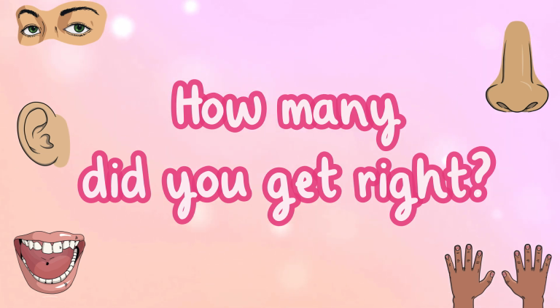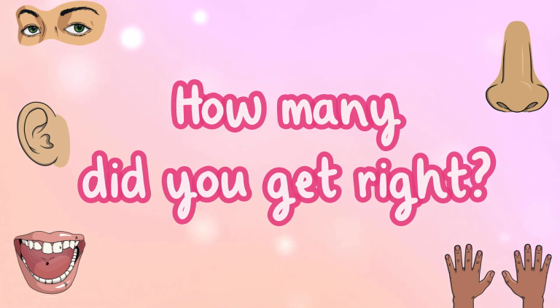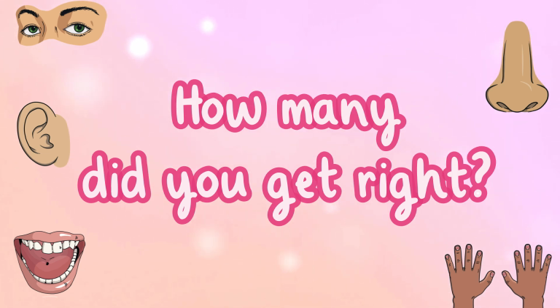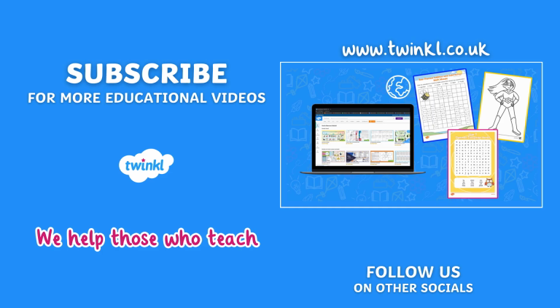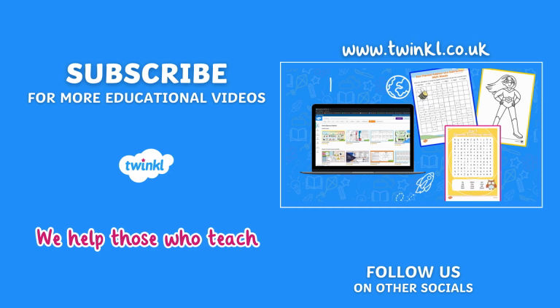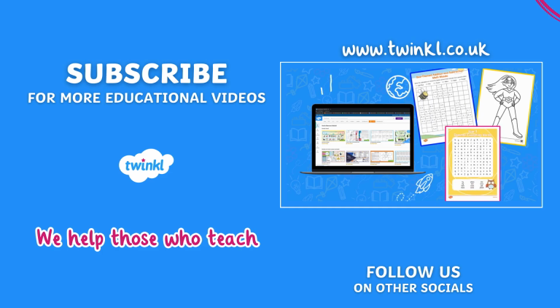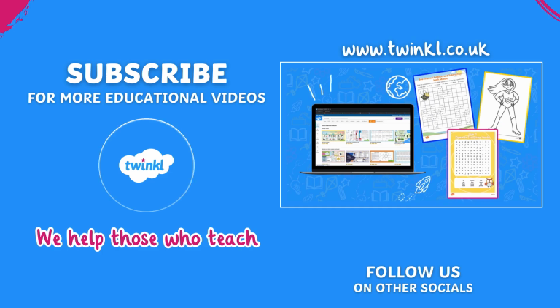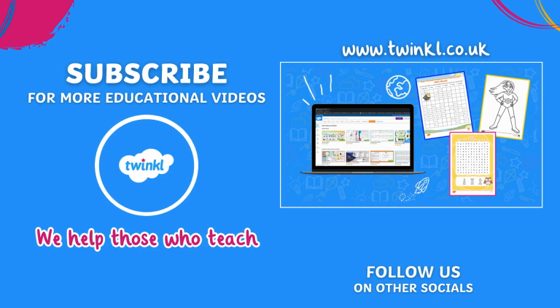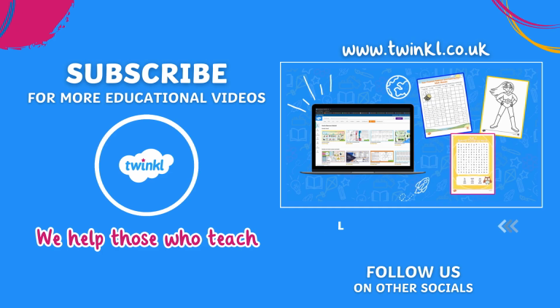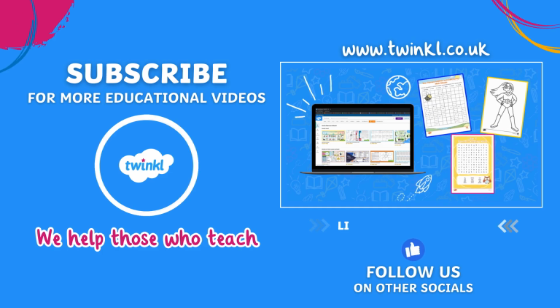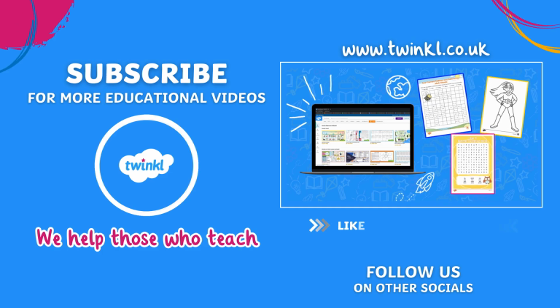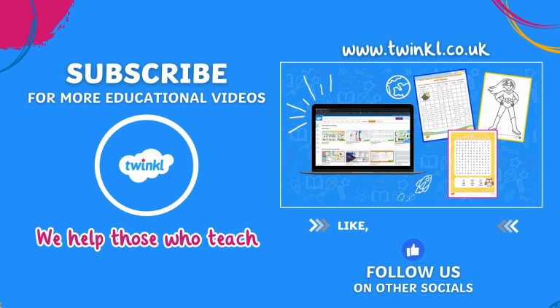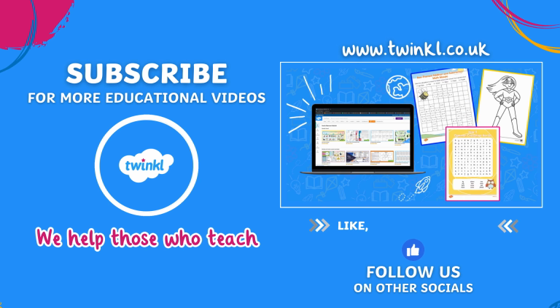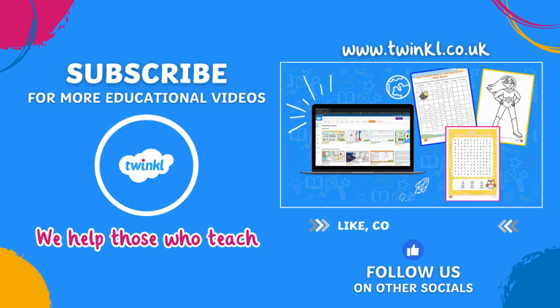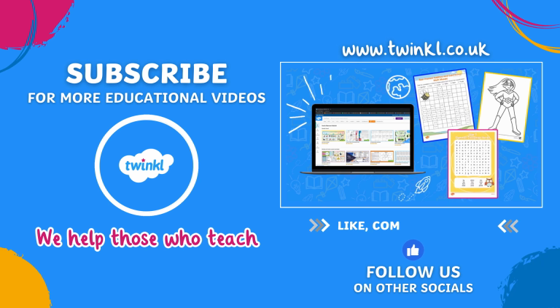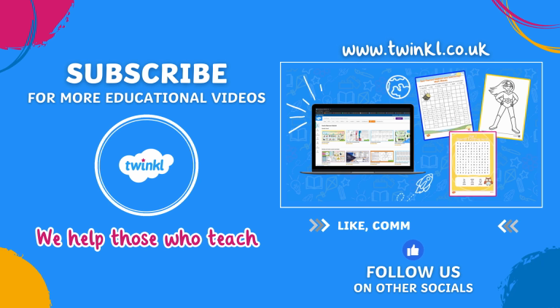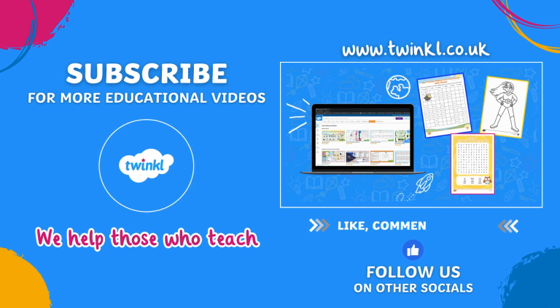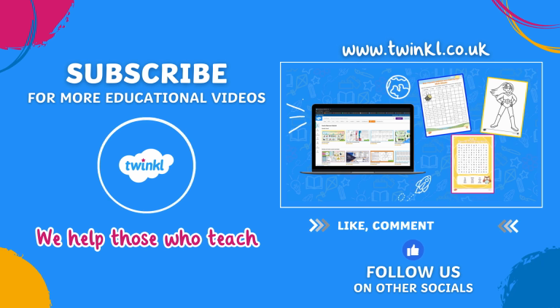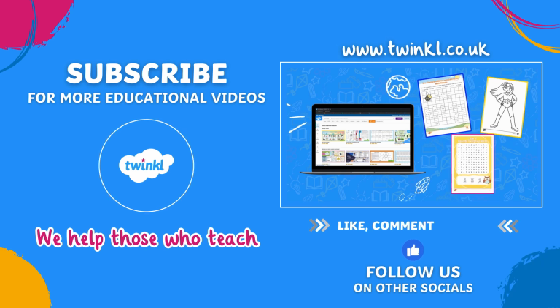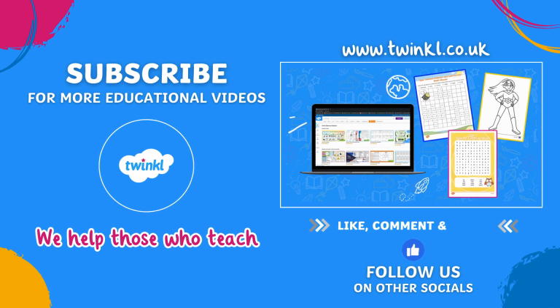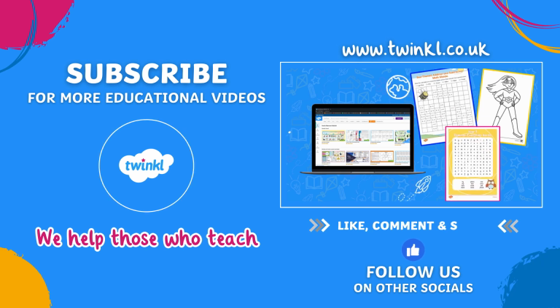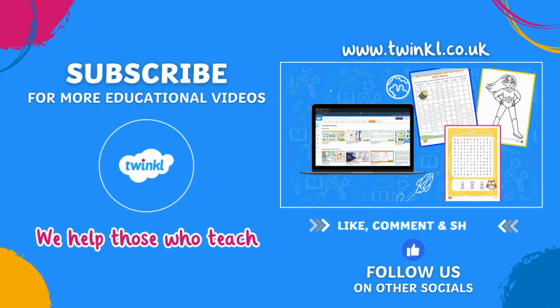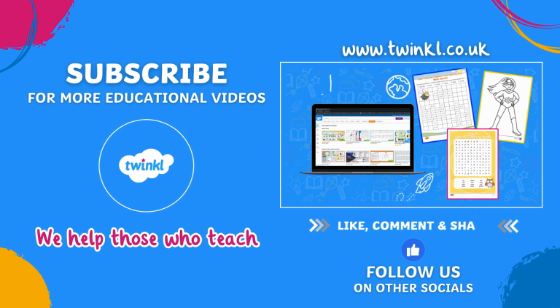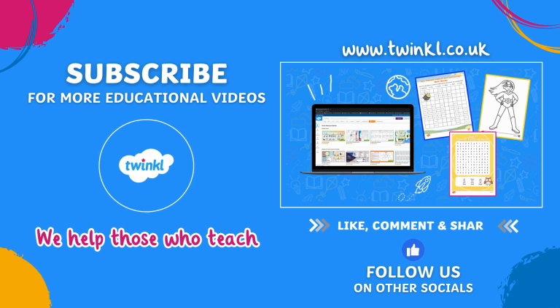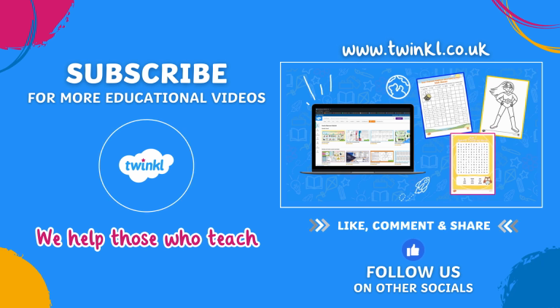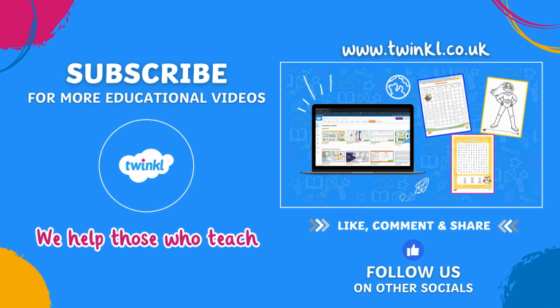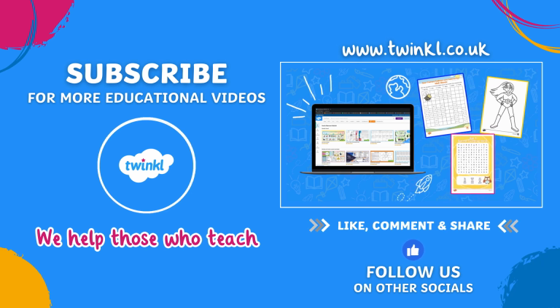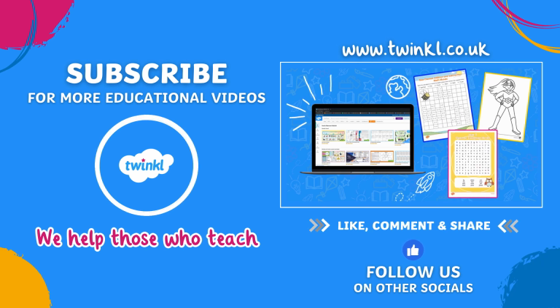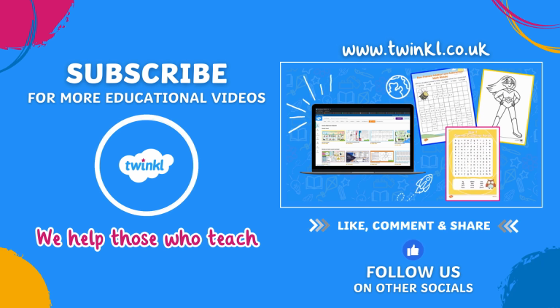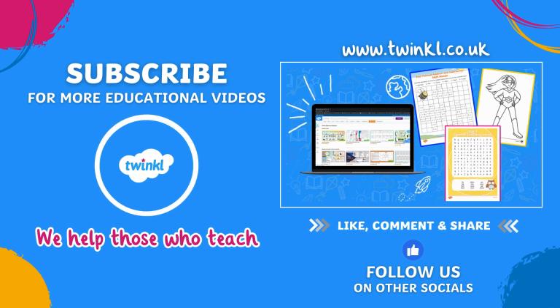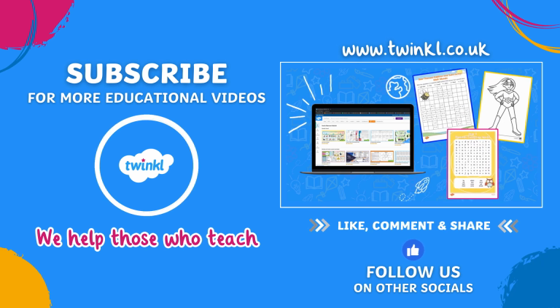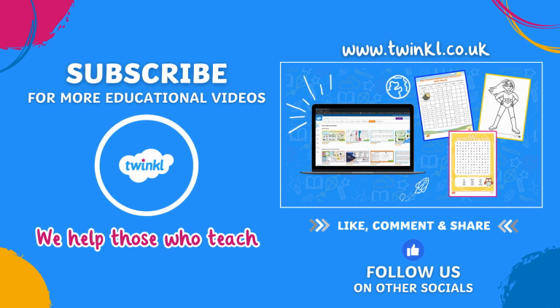For more videos like this, like and subscribe to our YouTube channel.